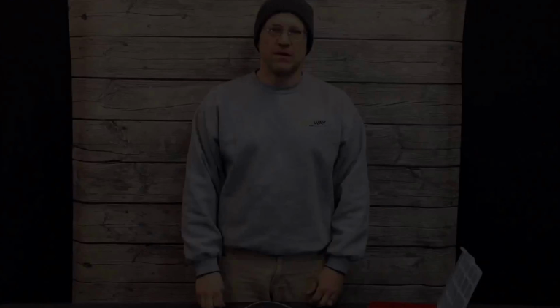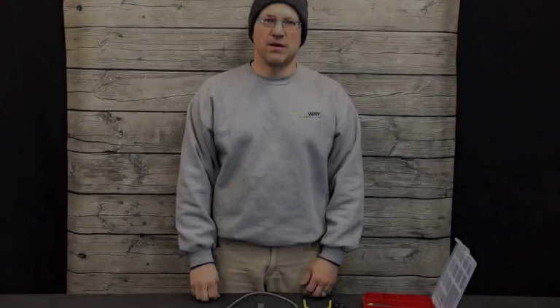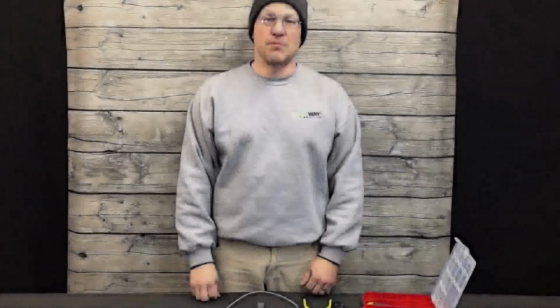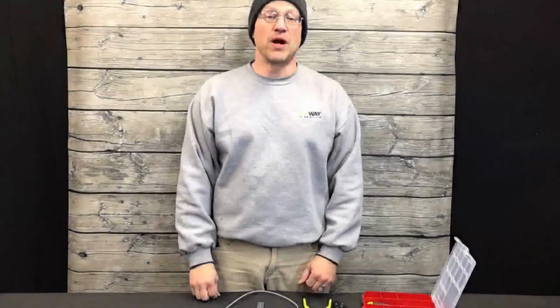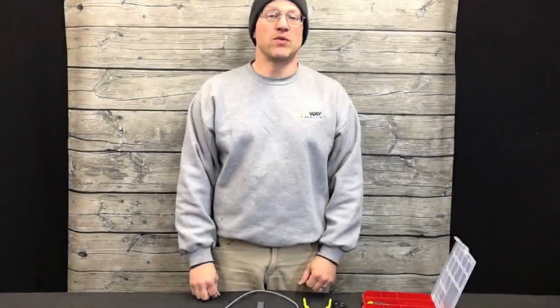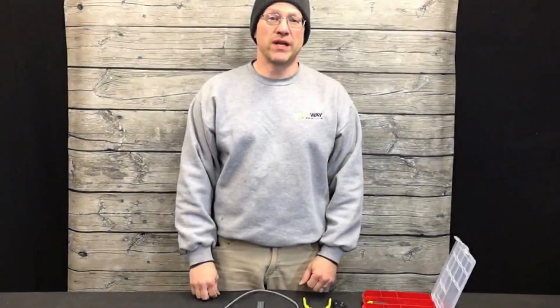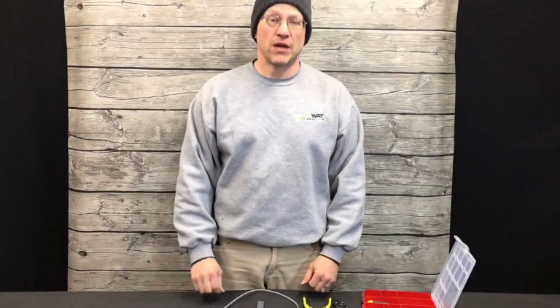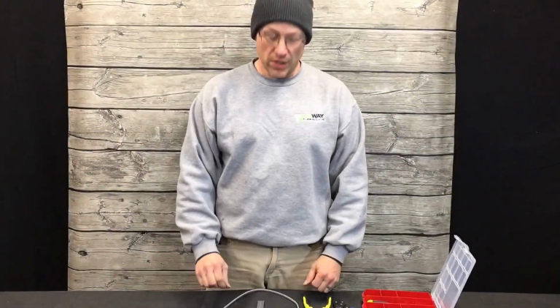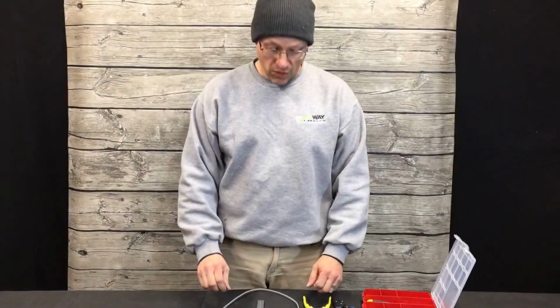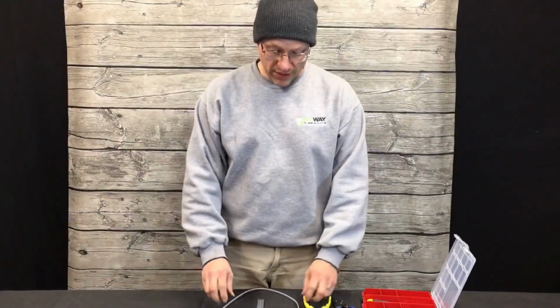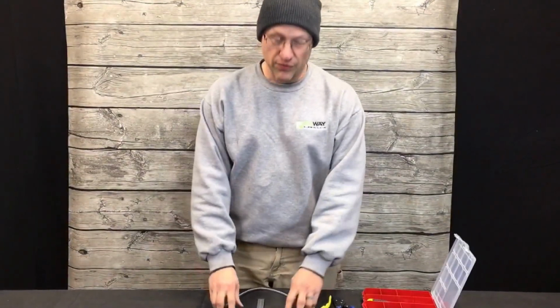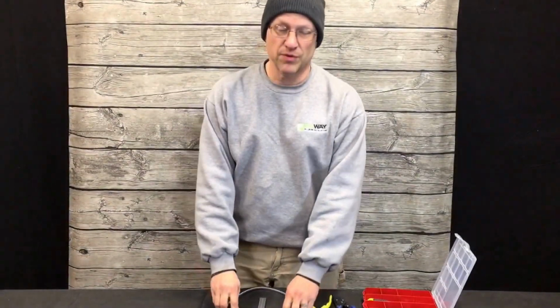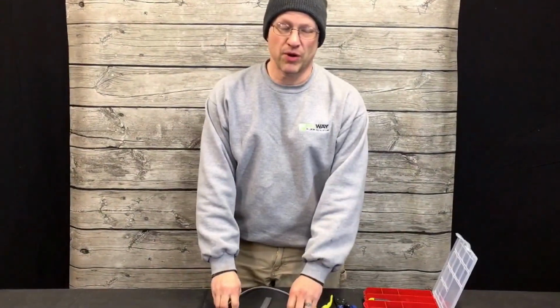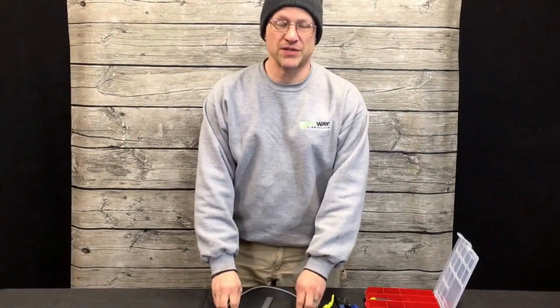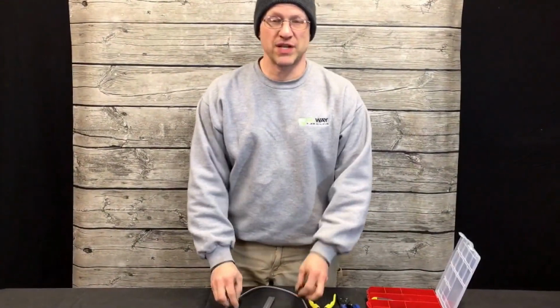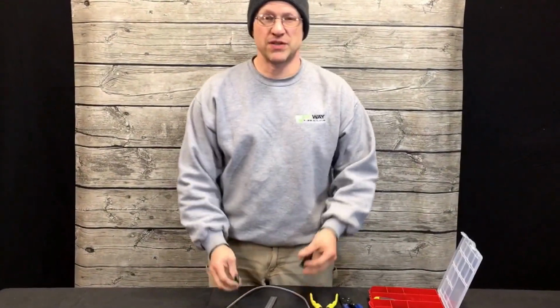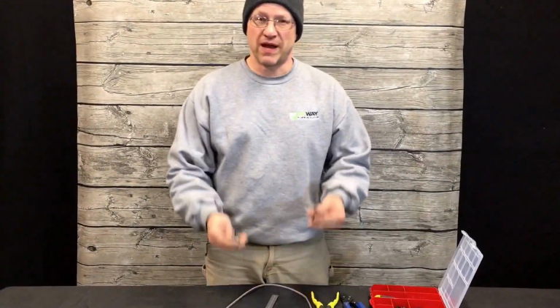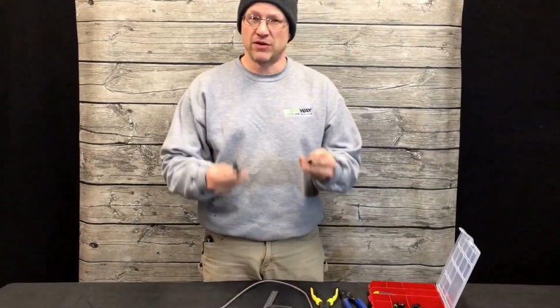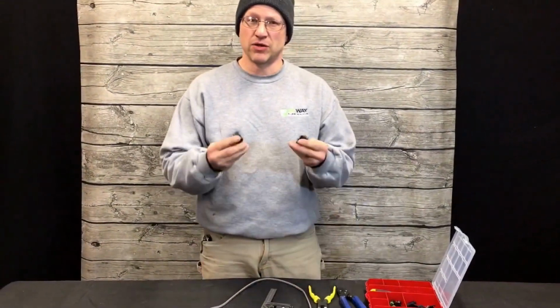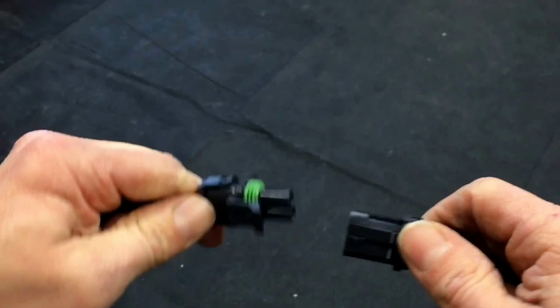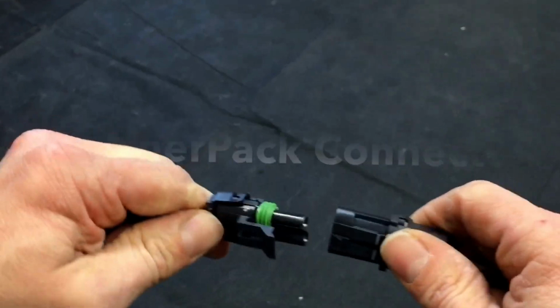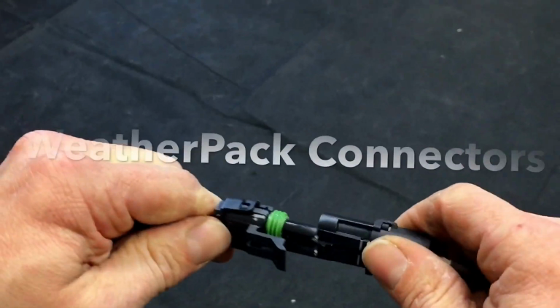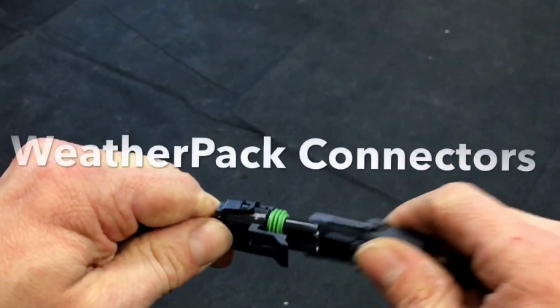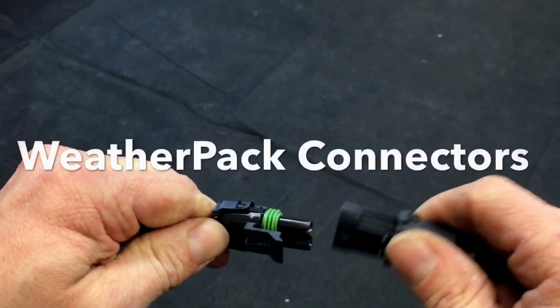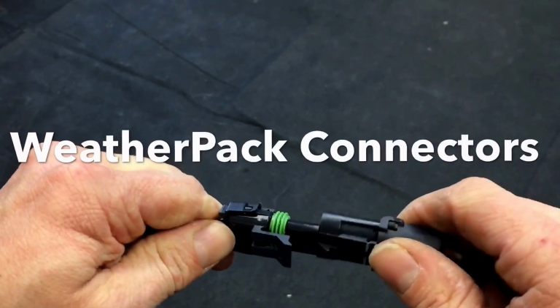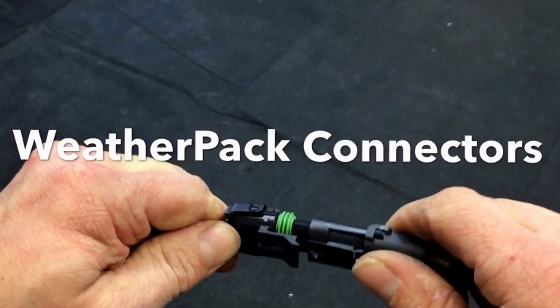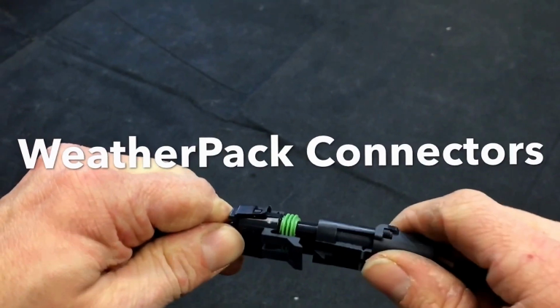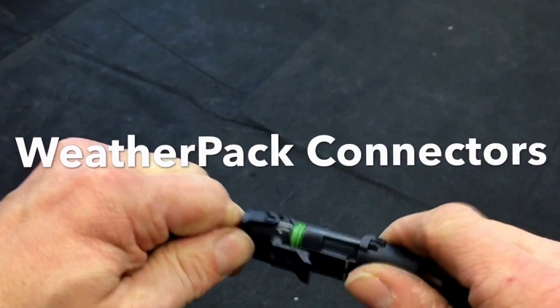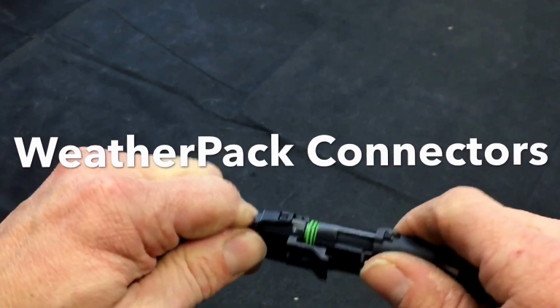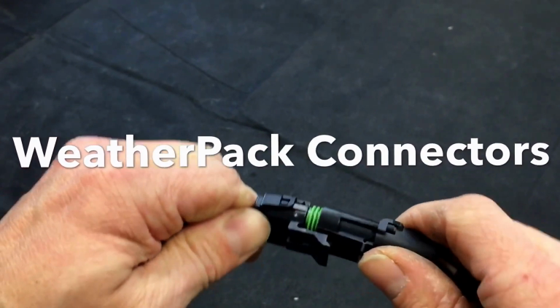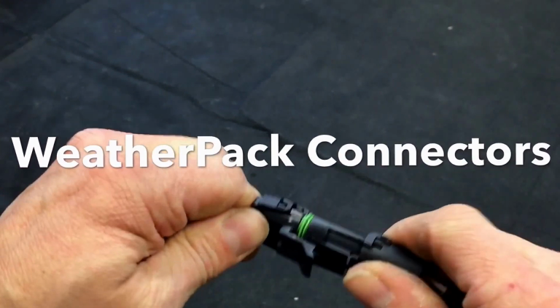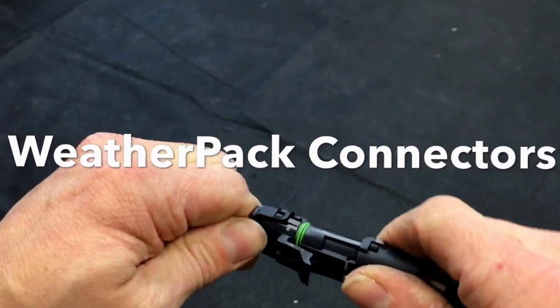I'm Brian Way and I want to walk you through the process of how to hook up these DC weatherproof connectors.